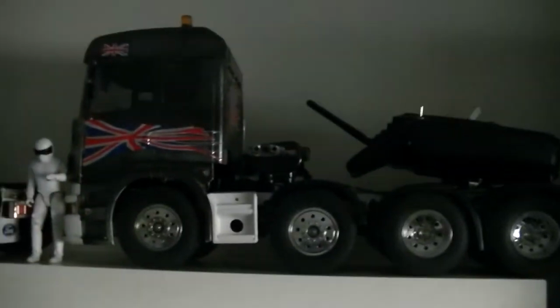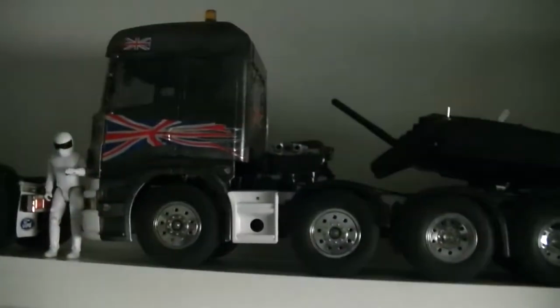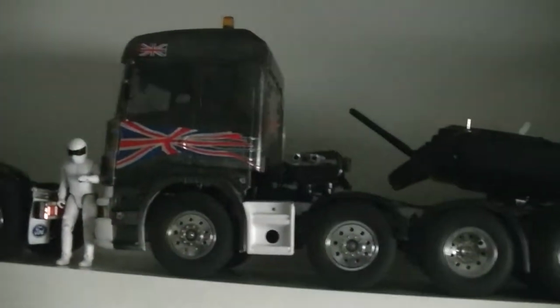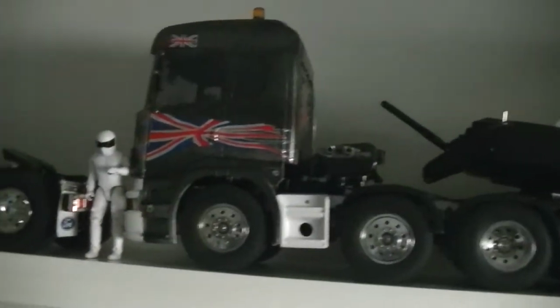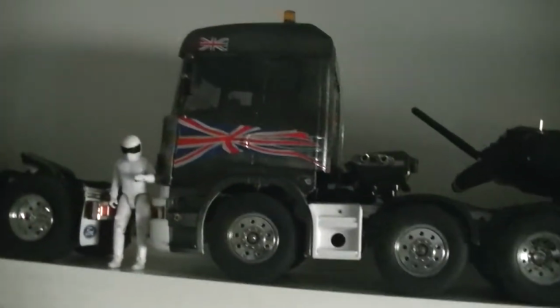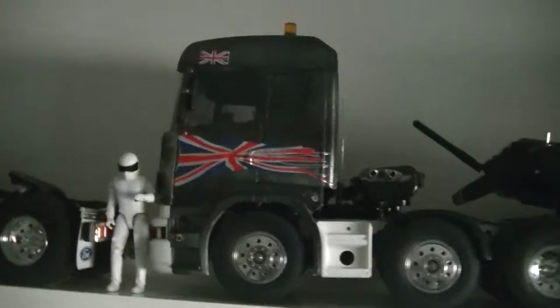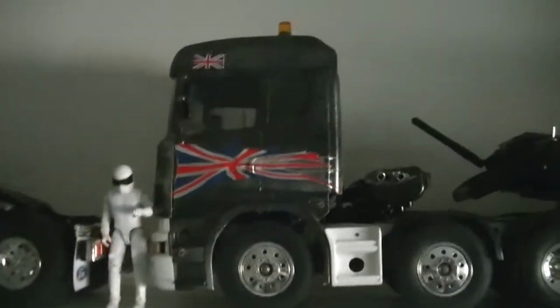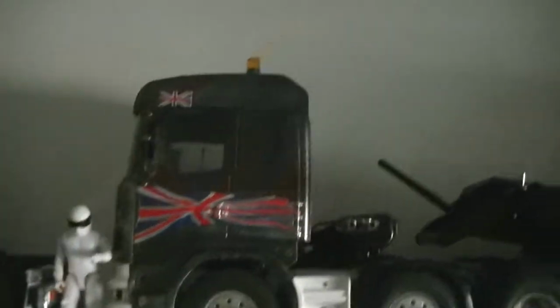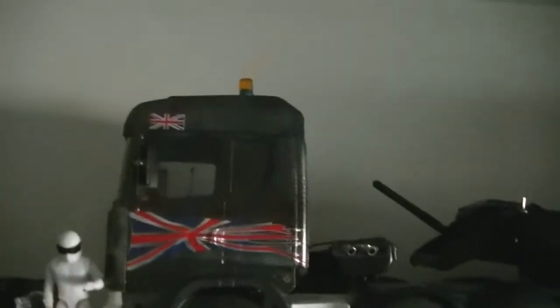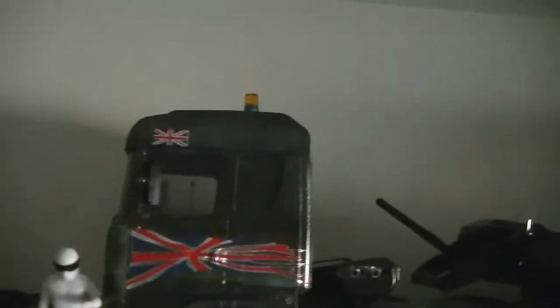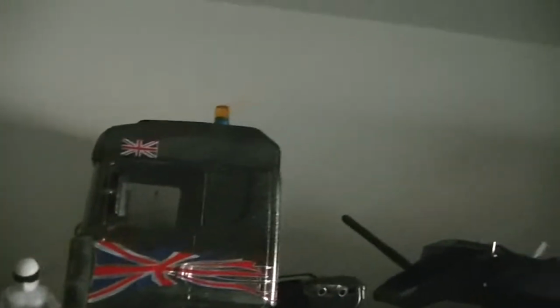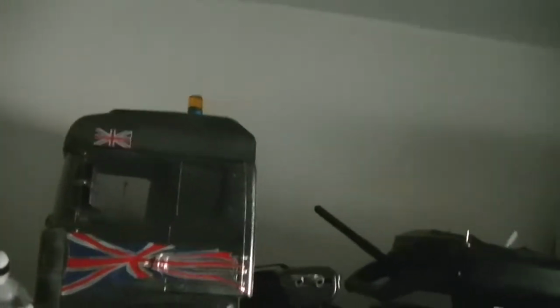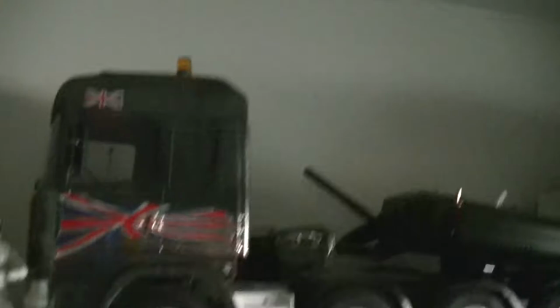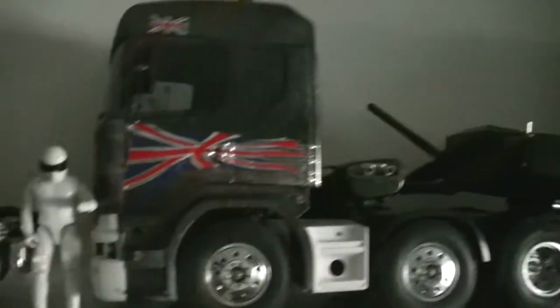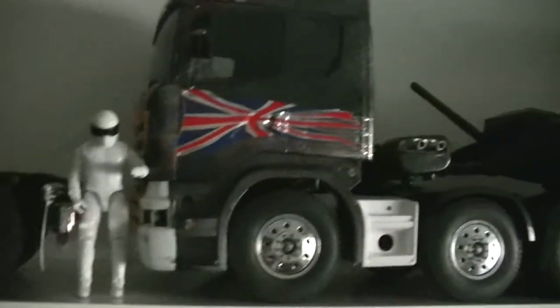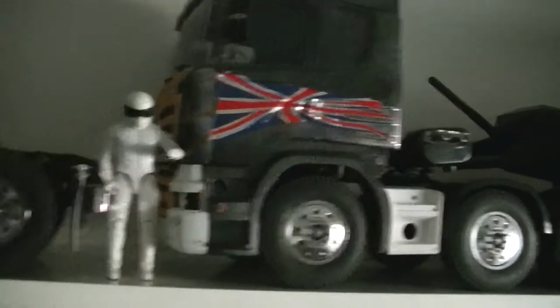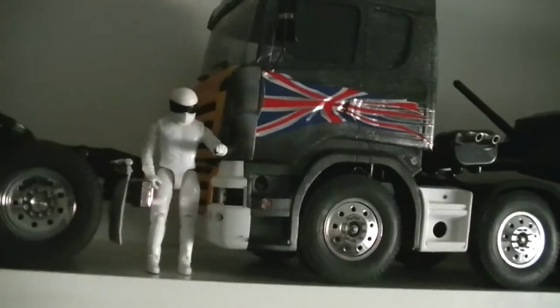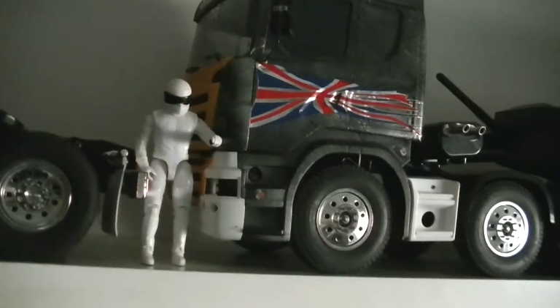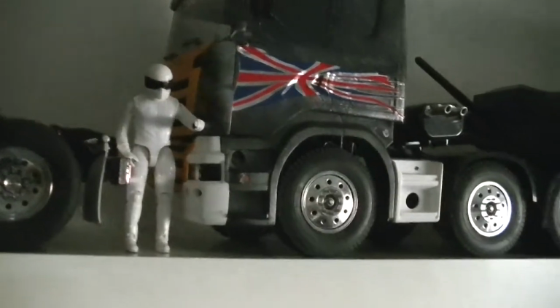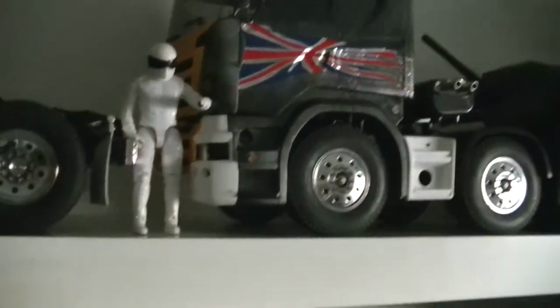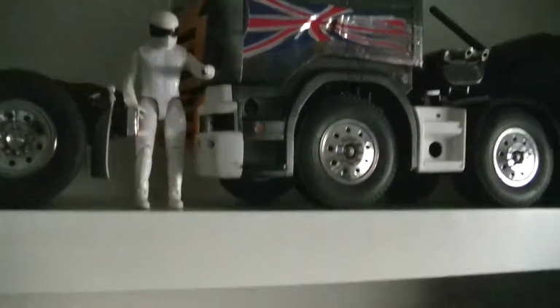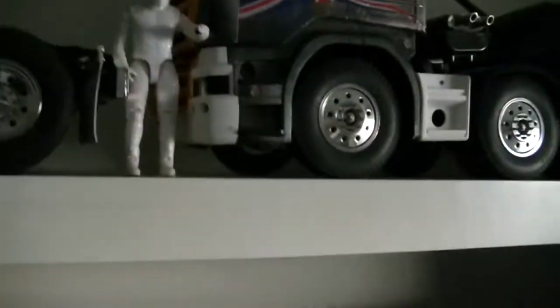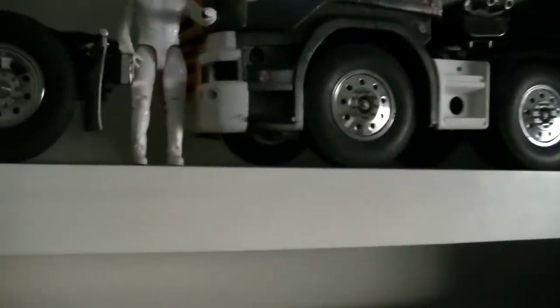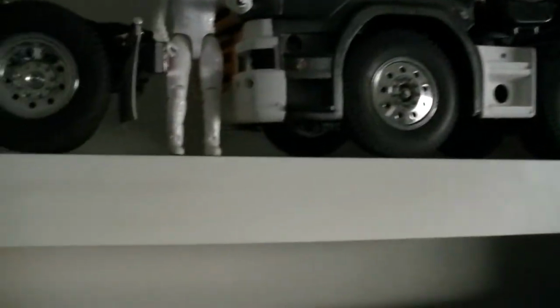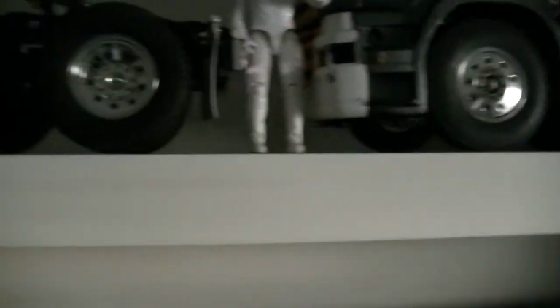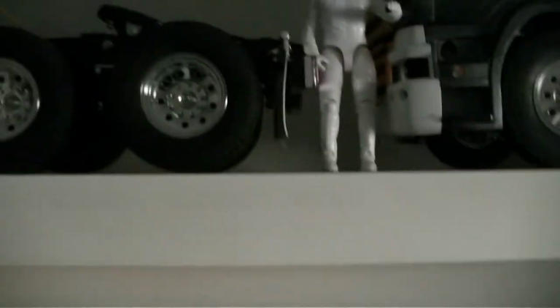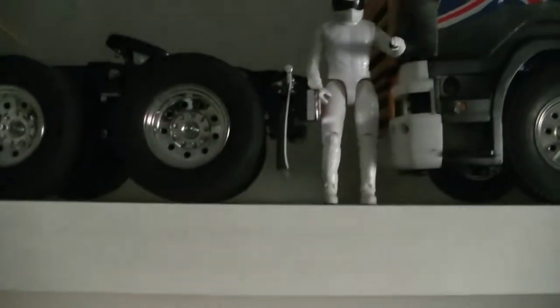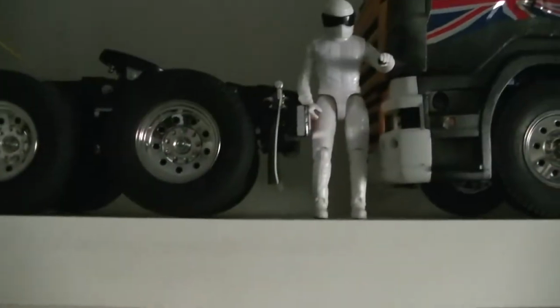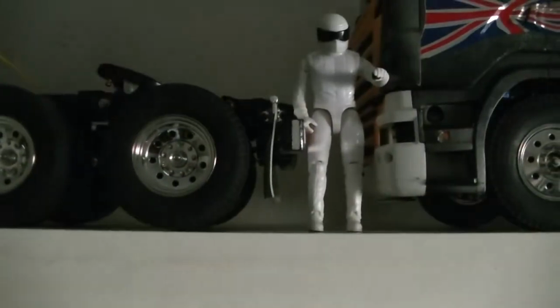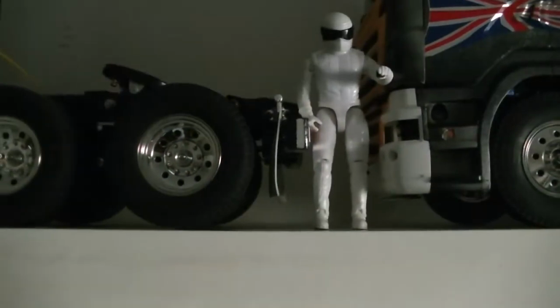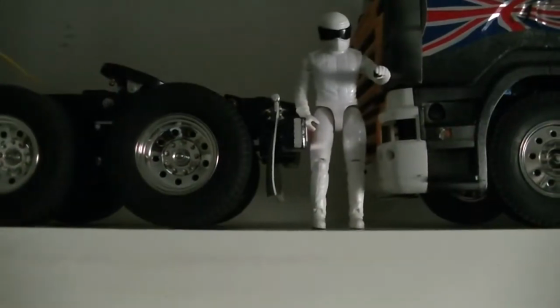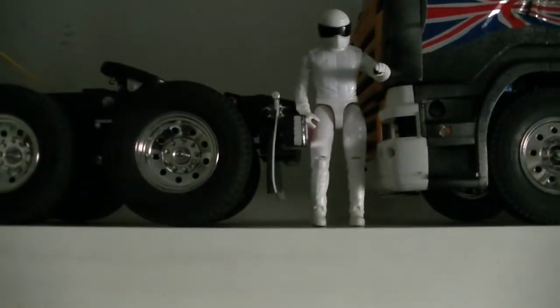I've been working on him — 360 lights, brand new grille lights in the front. That's Mr. Stiggy.